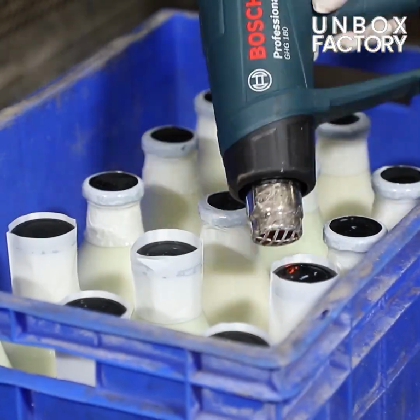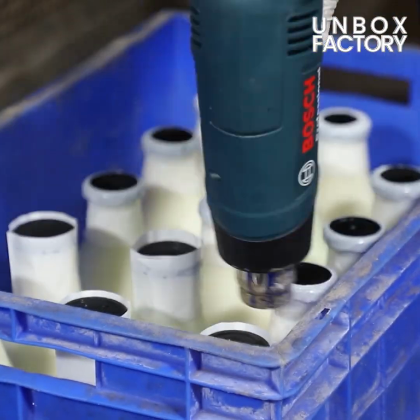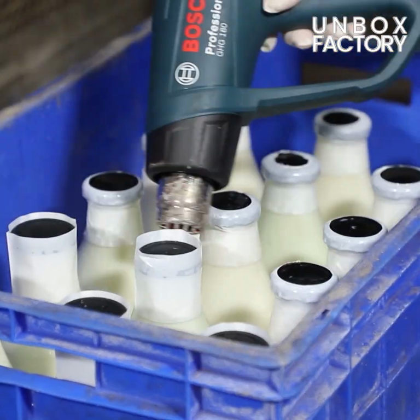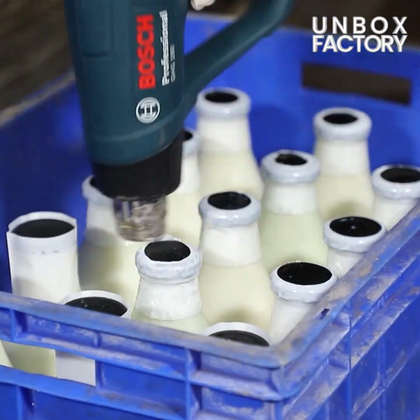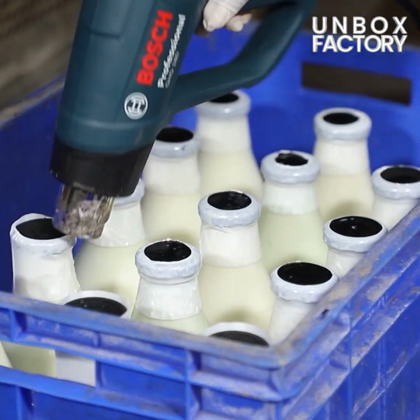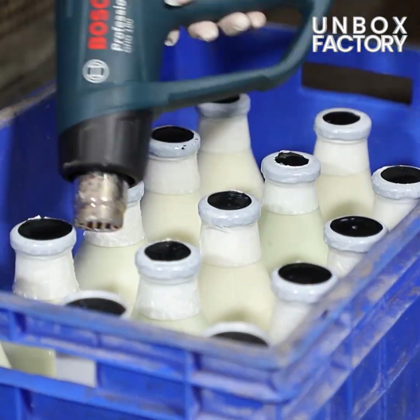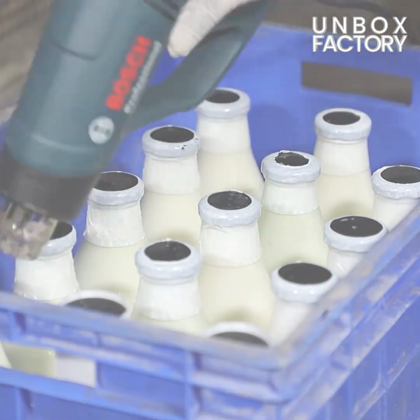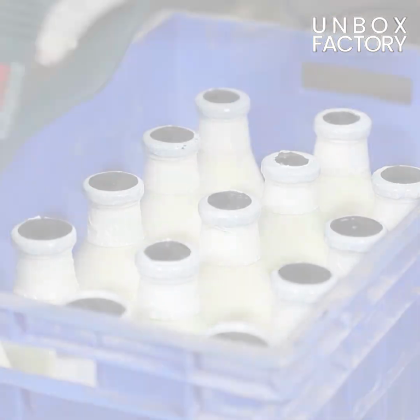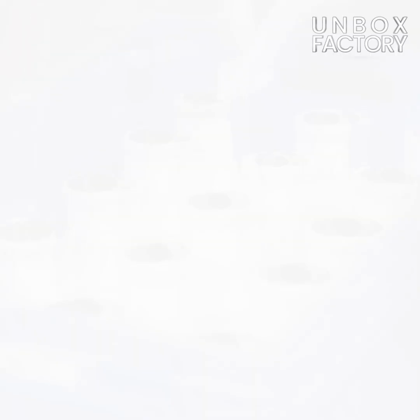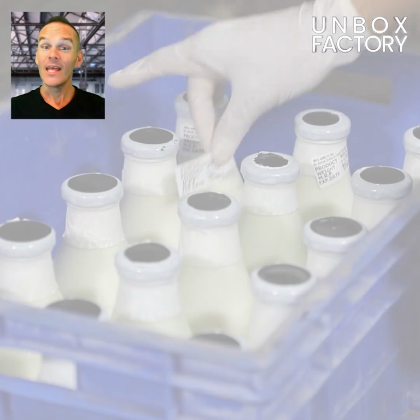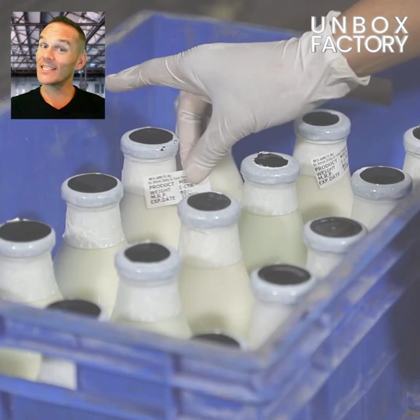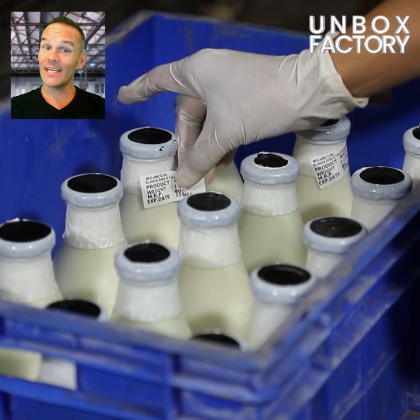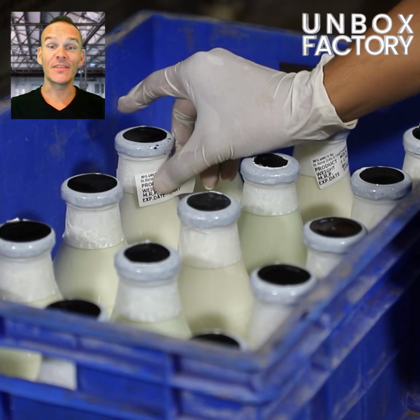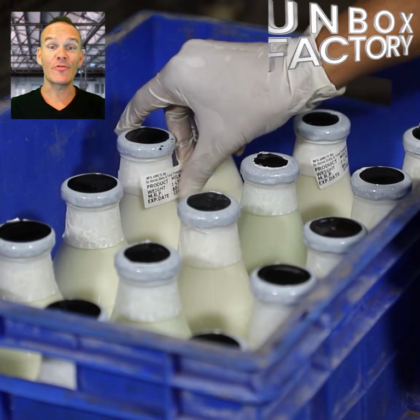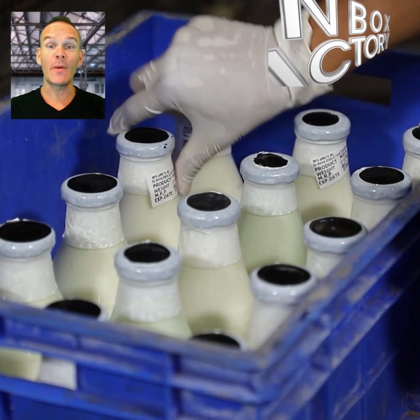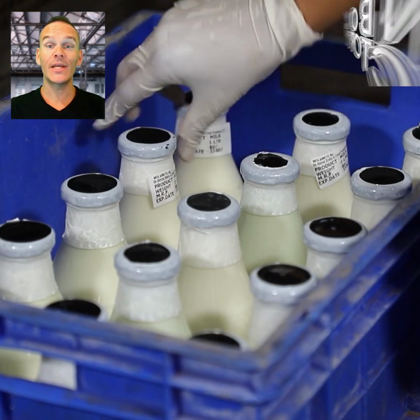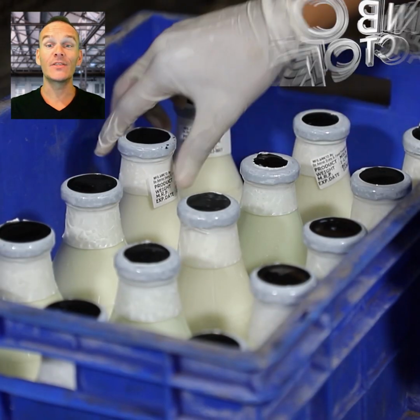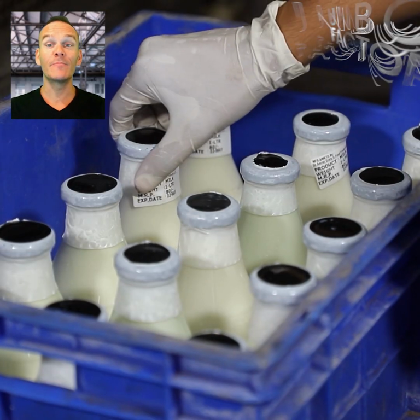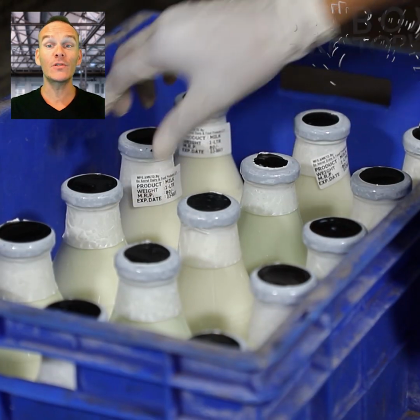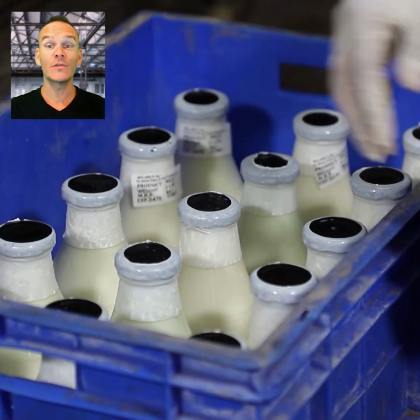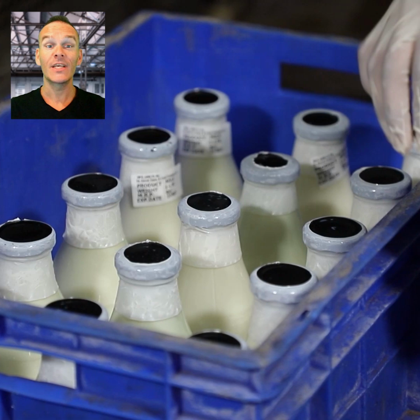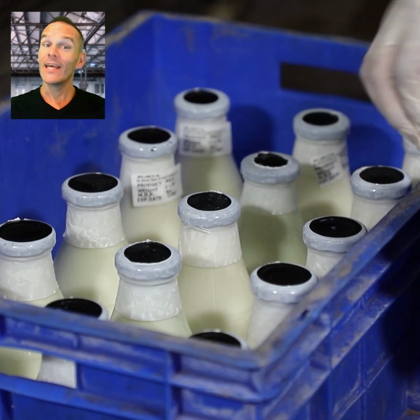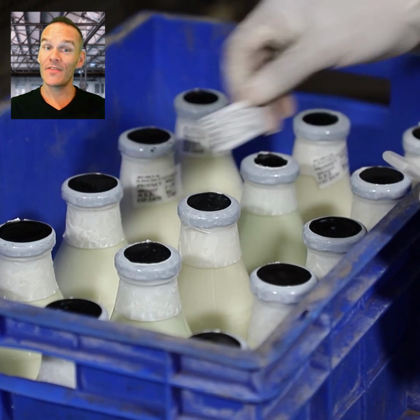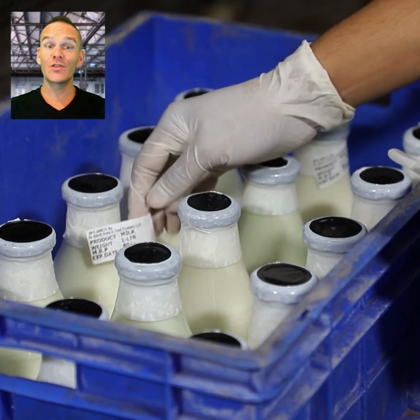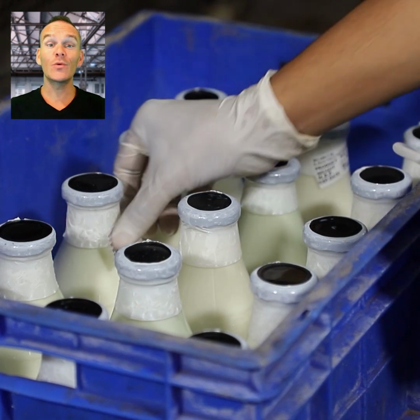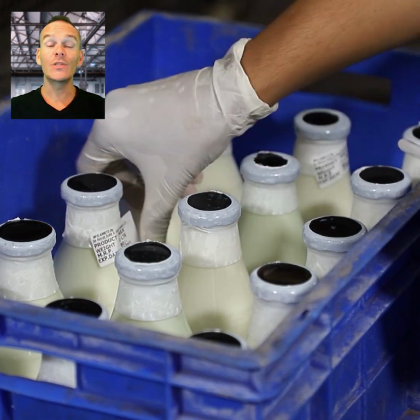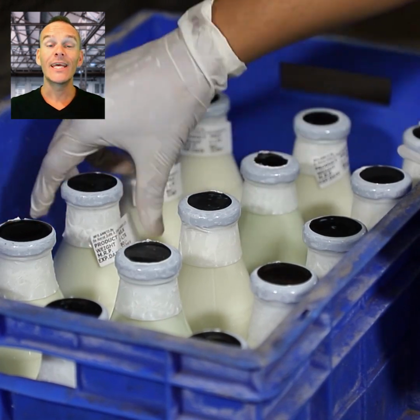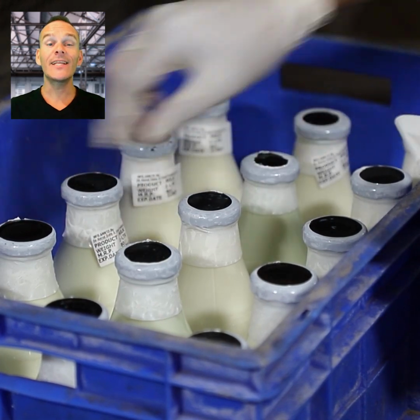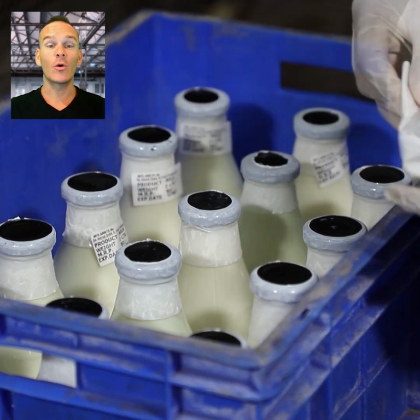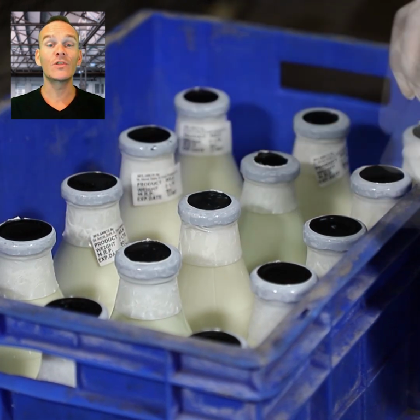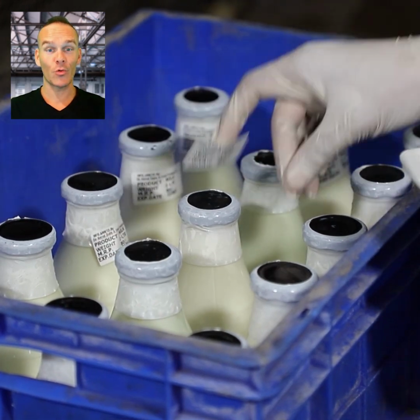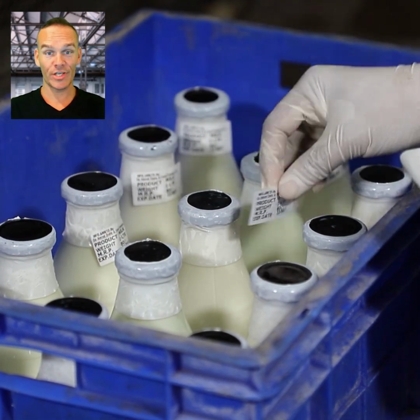The stickers are applied to the bottles and they are stored in cold storage.